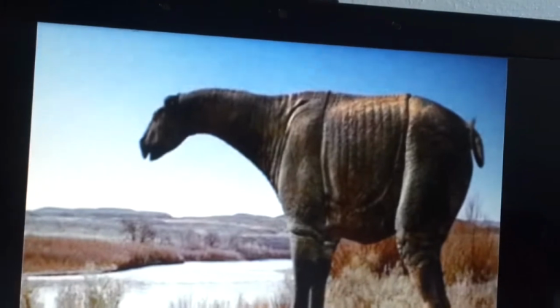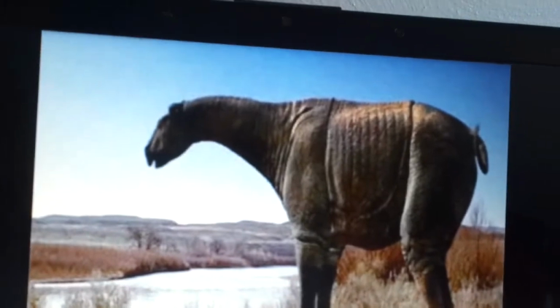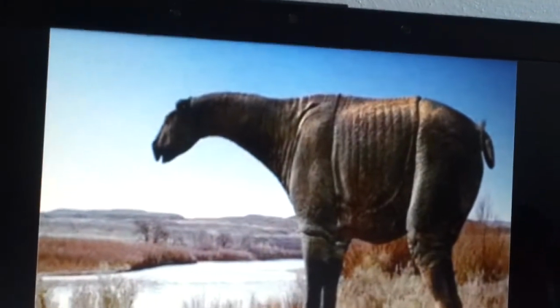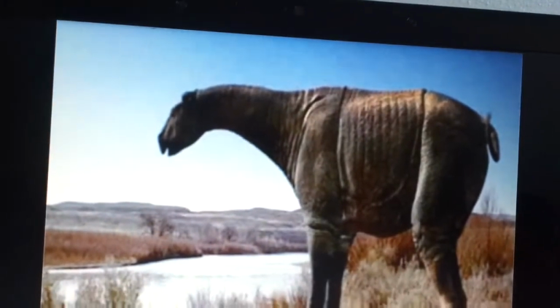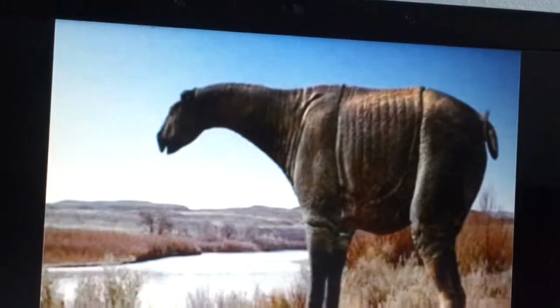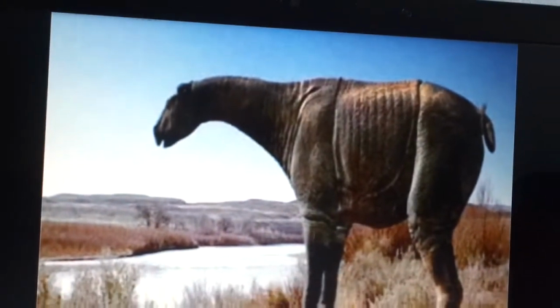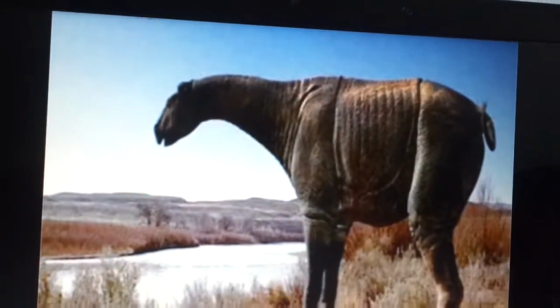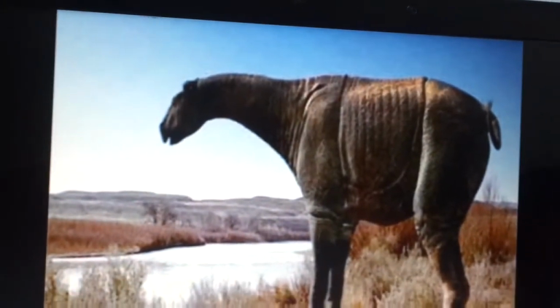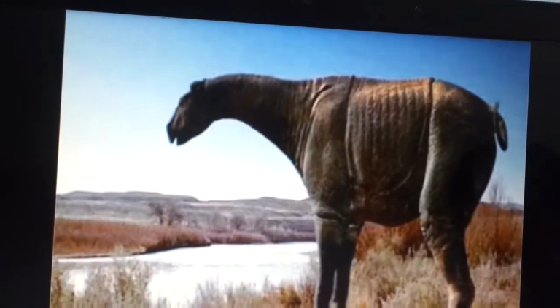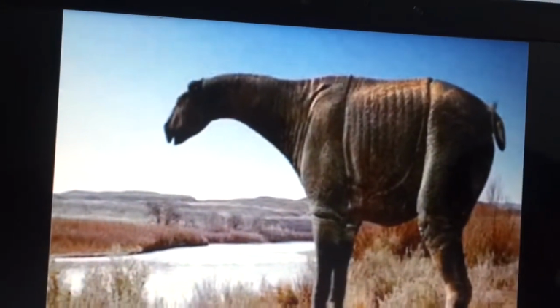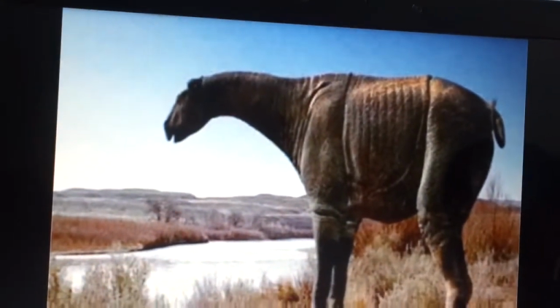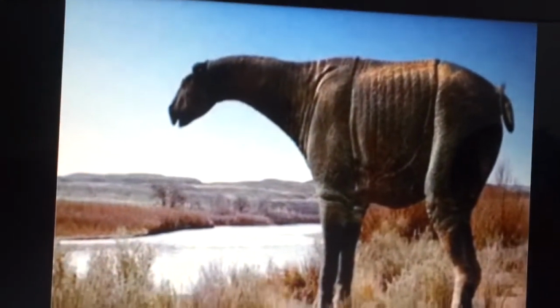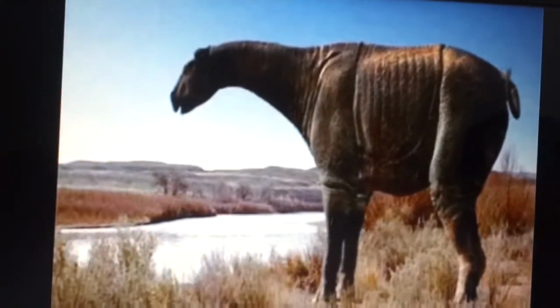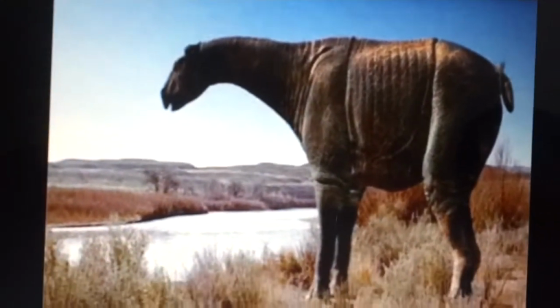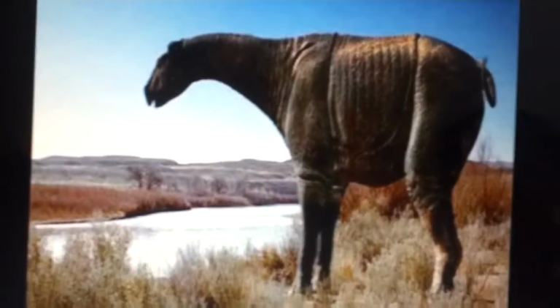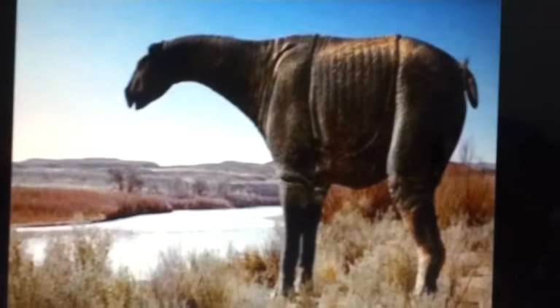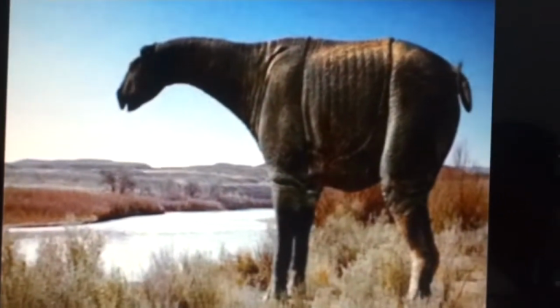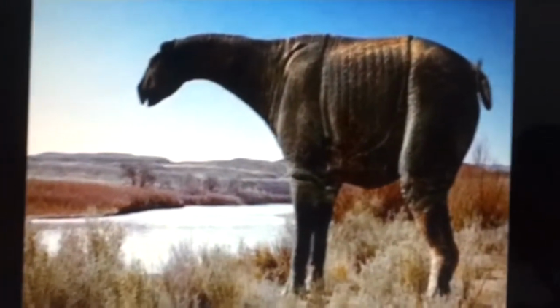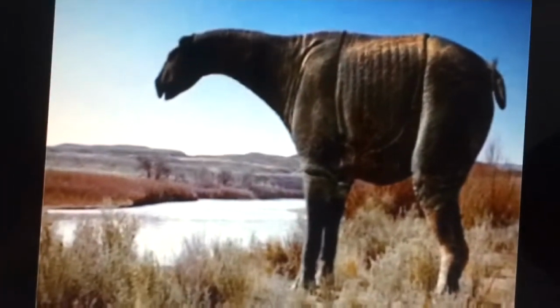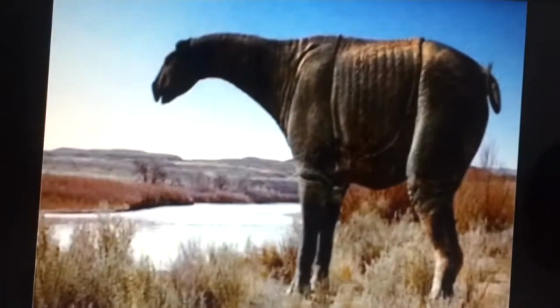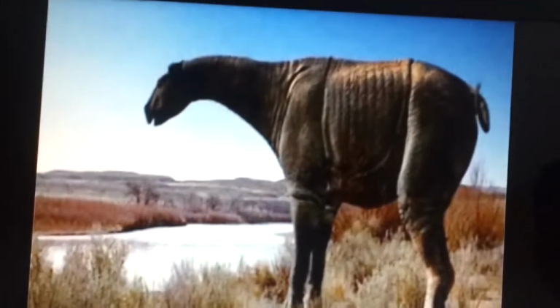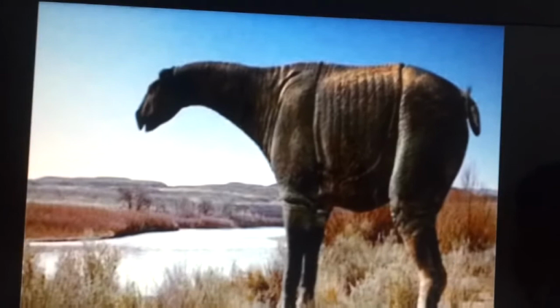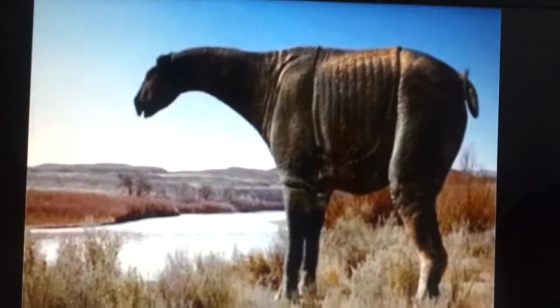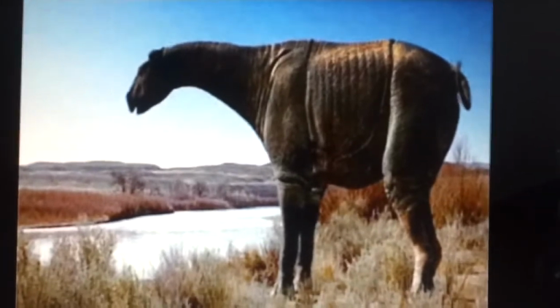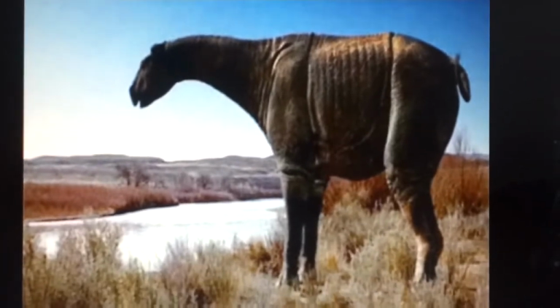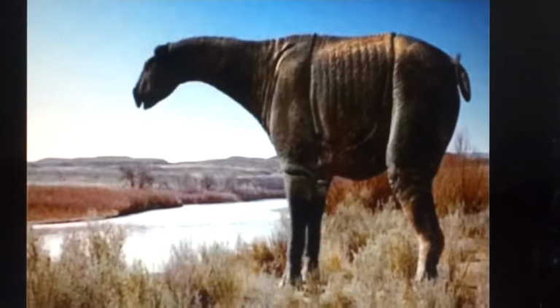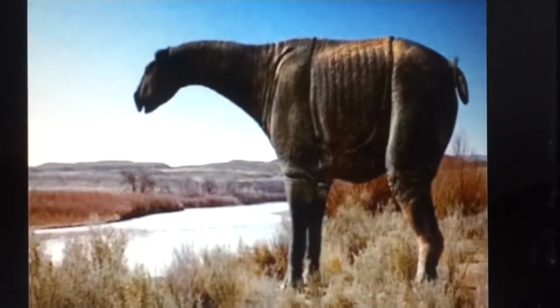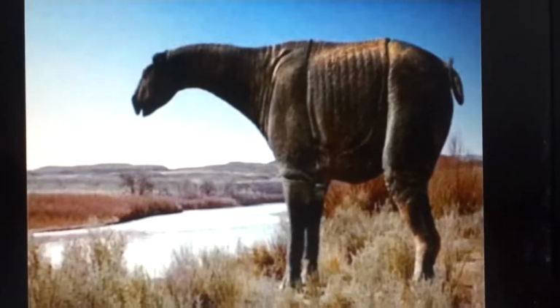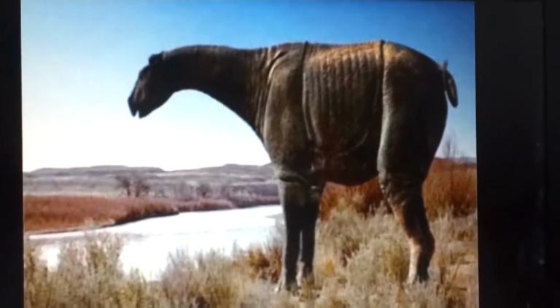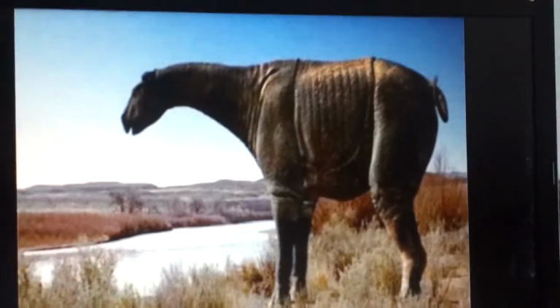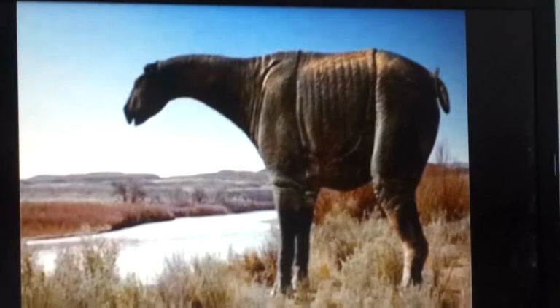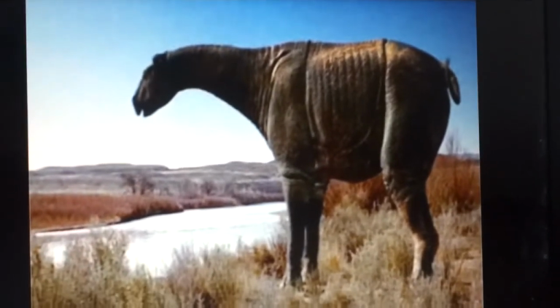This is an Indicotelium. Indicotelium was the biggest animal of all.